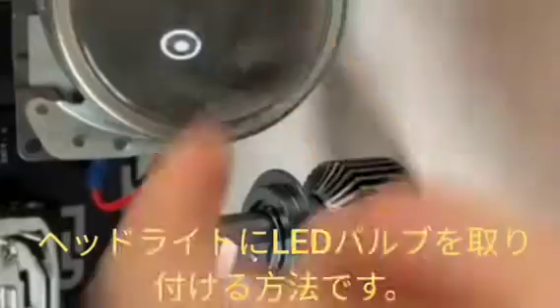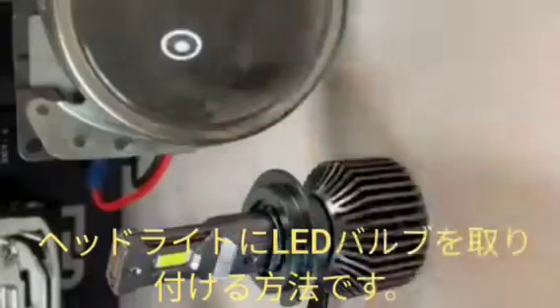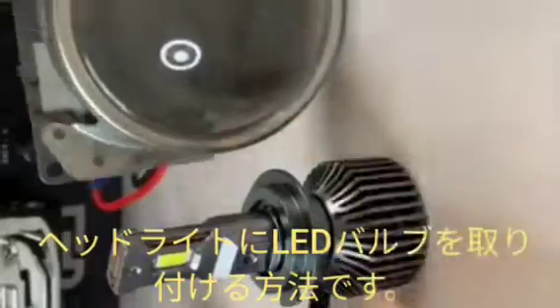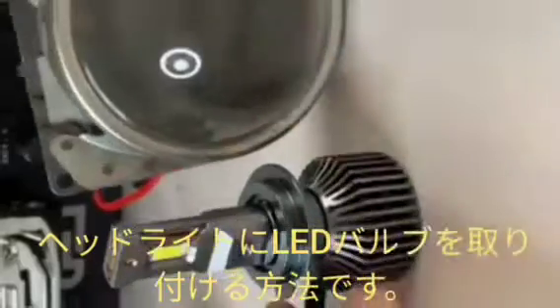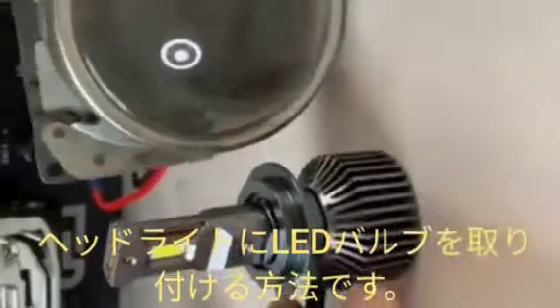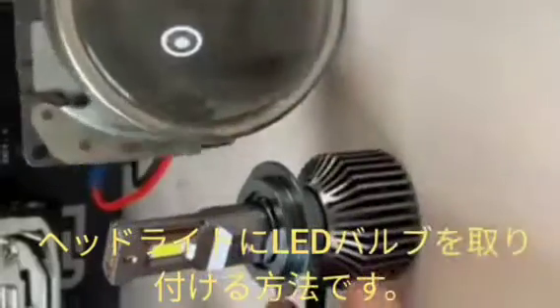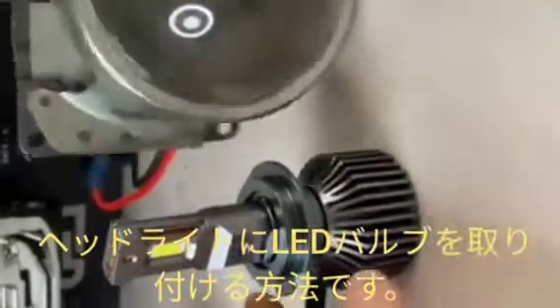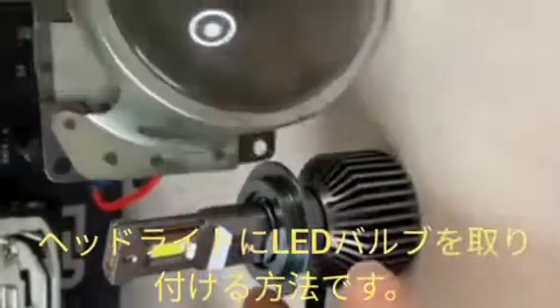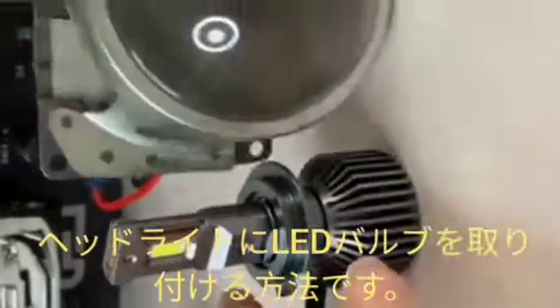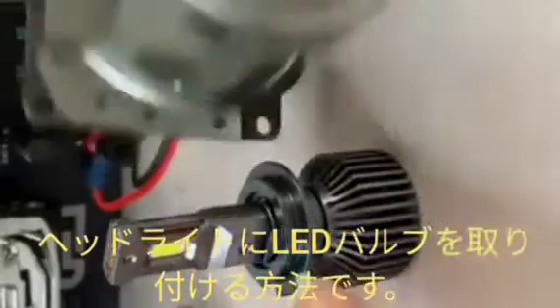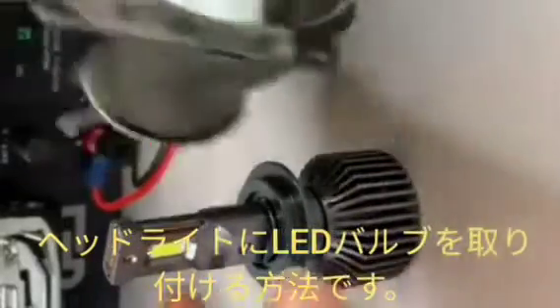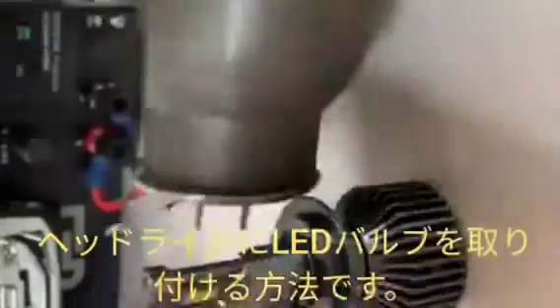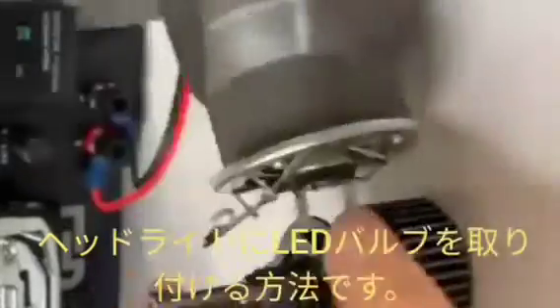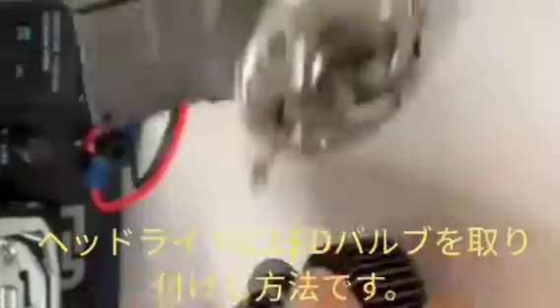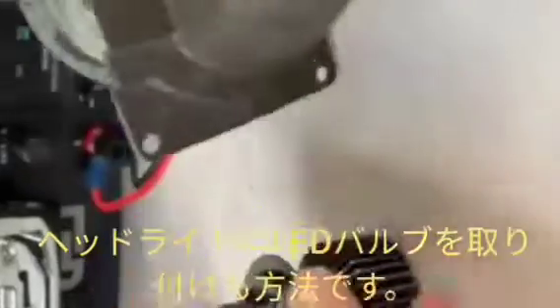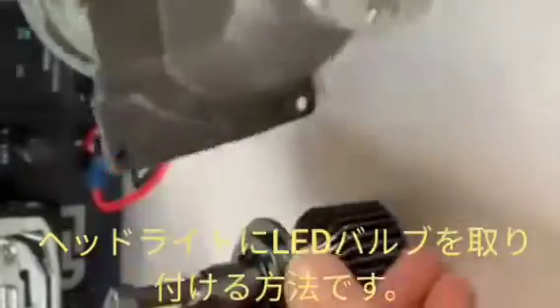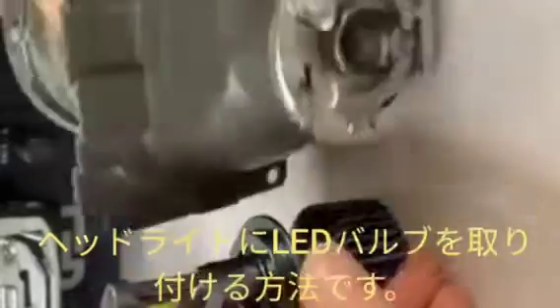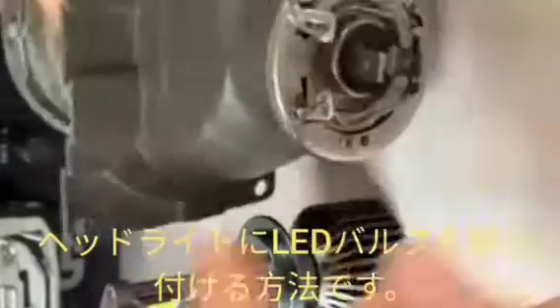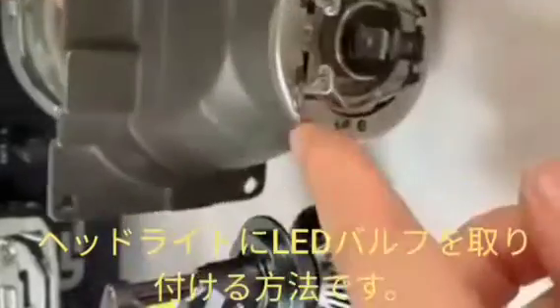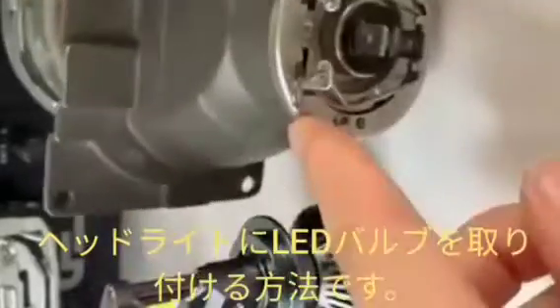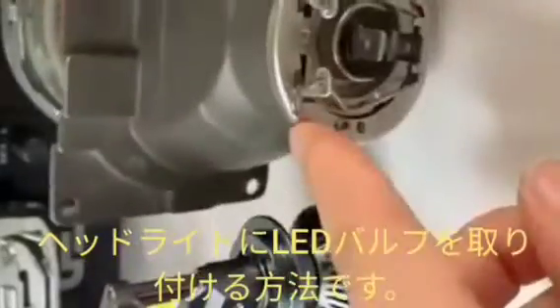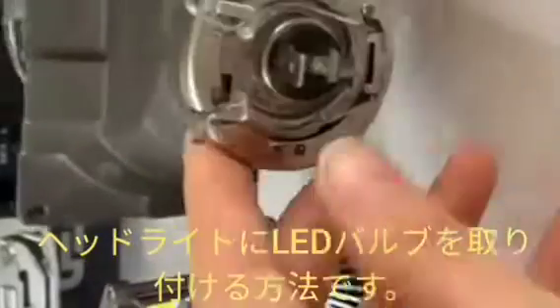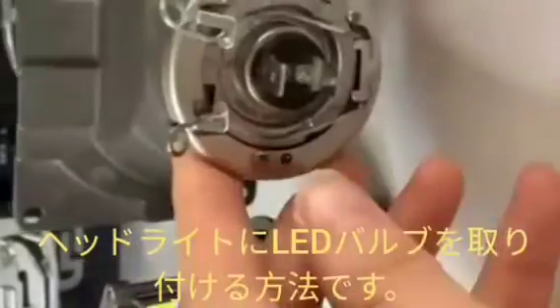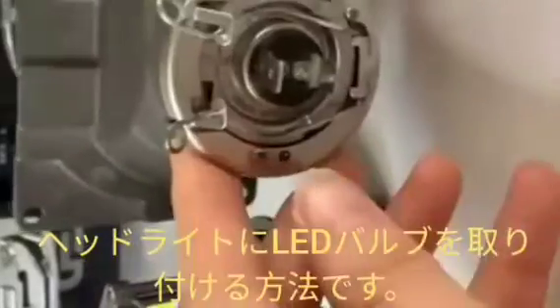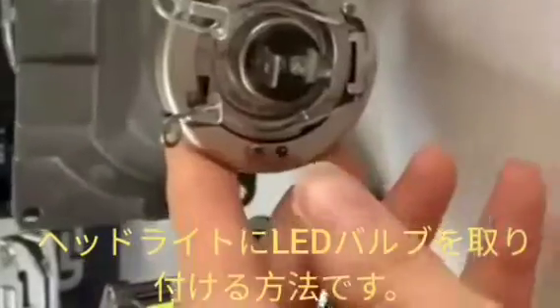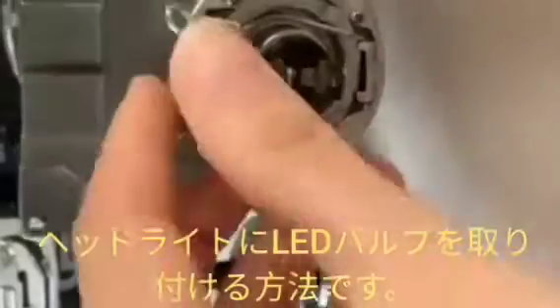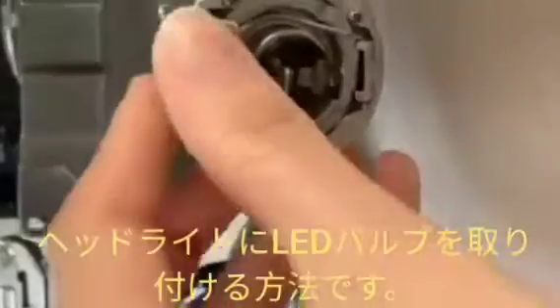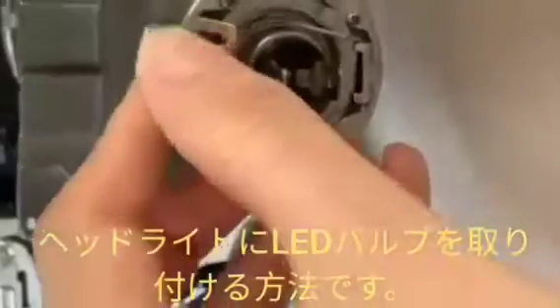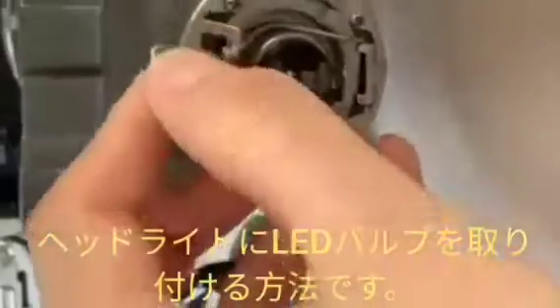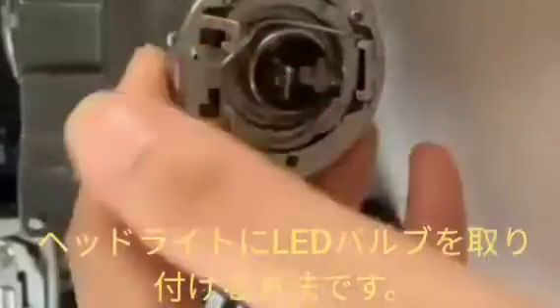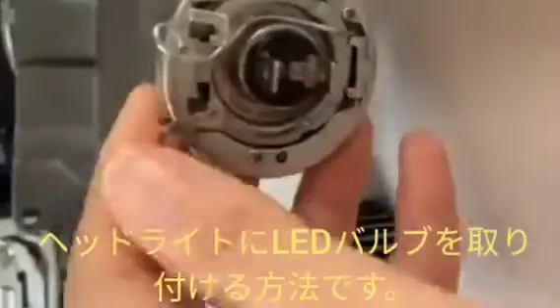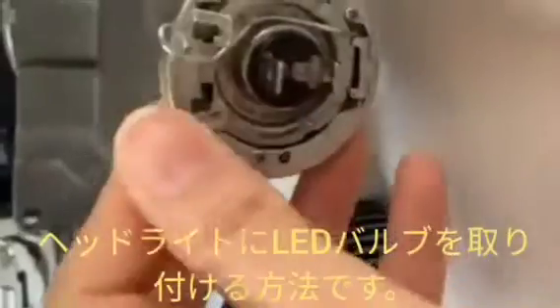Hi friends! Should I show you how to install the LED bulb into the headlight? This is the process.